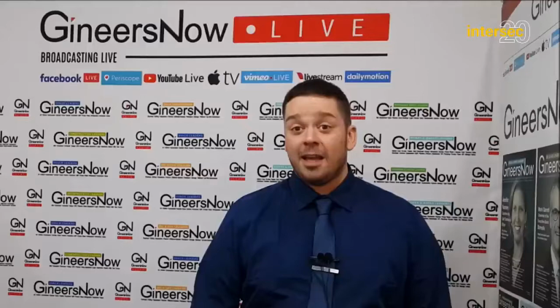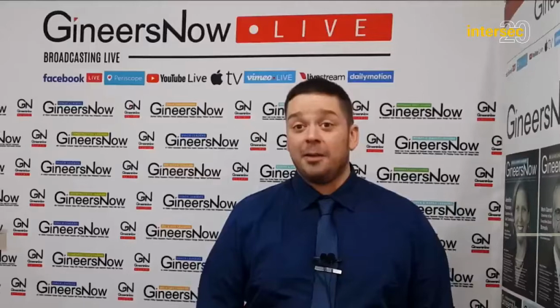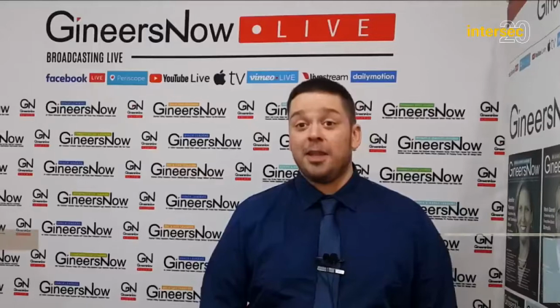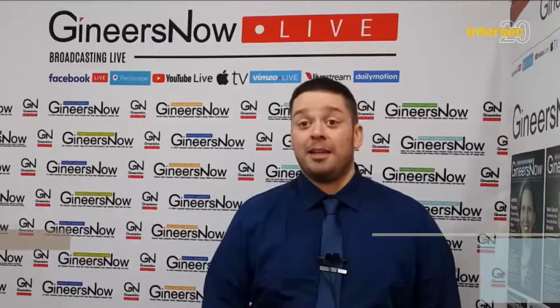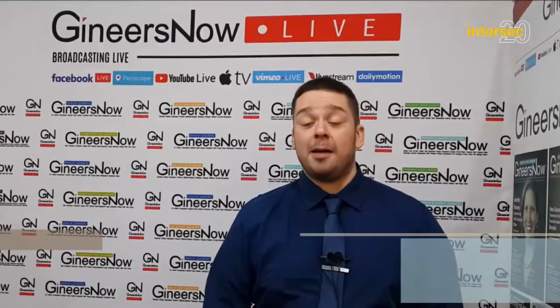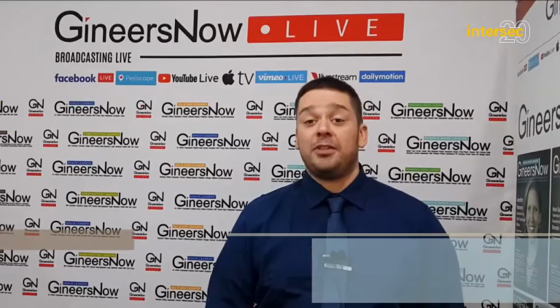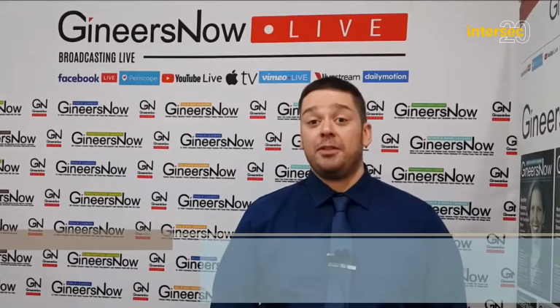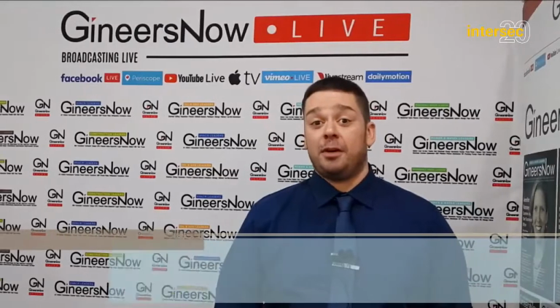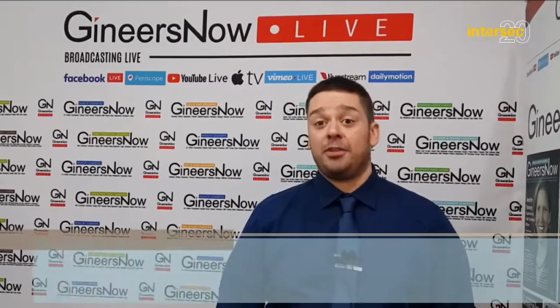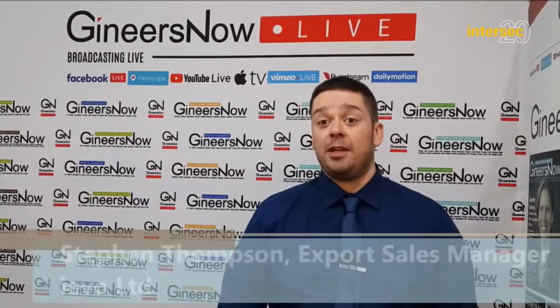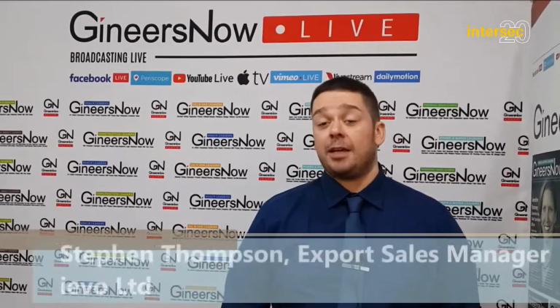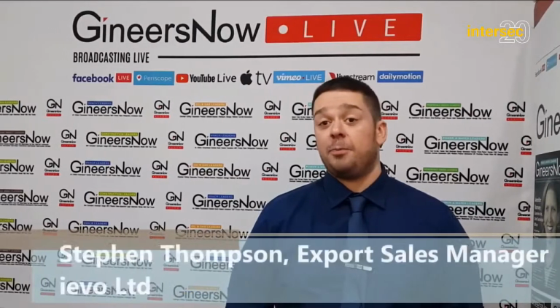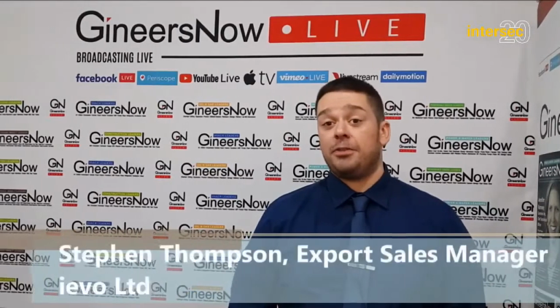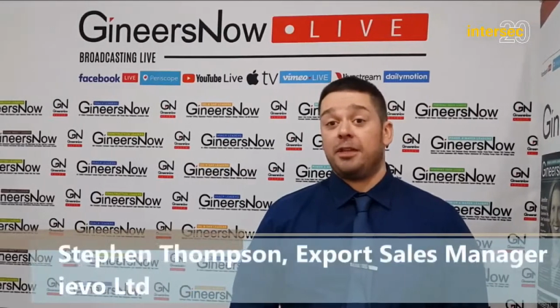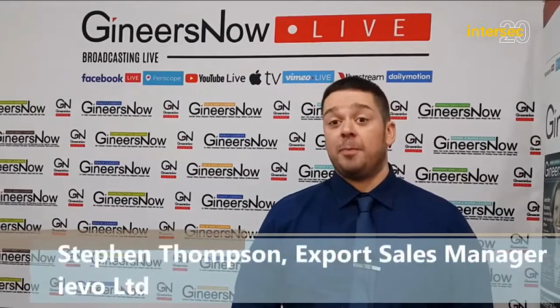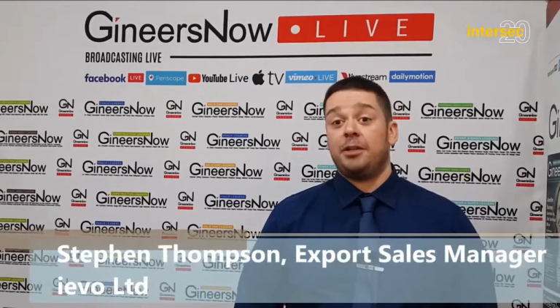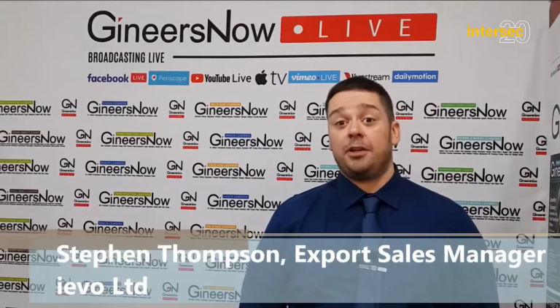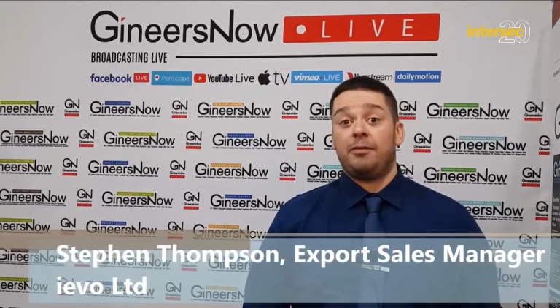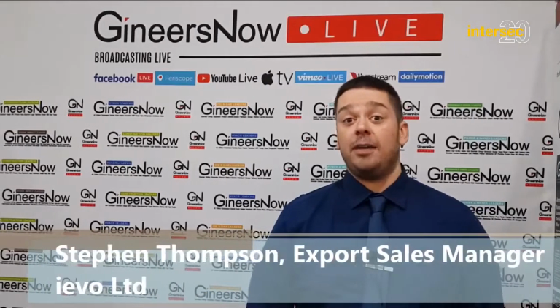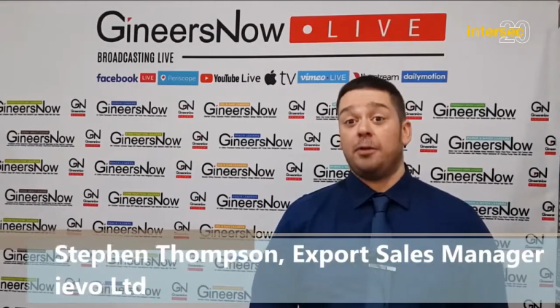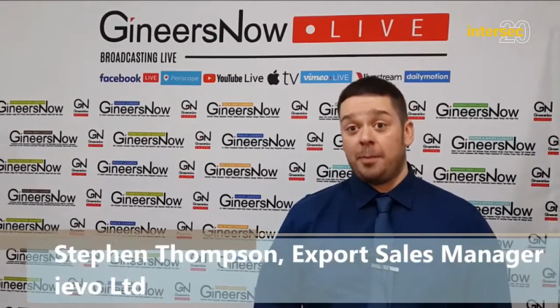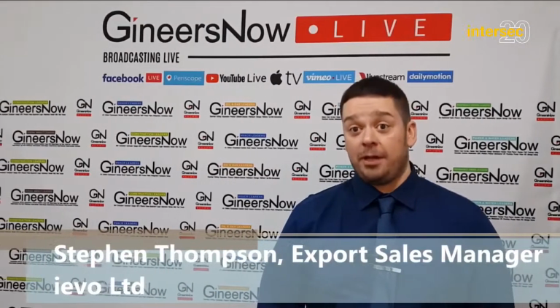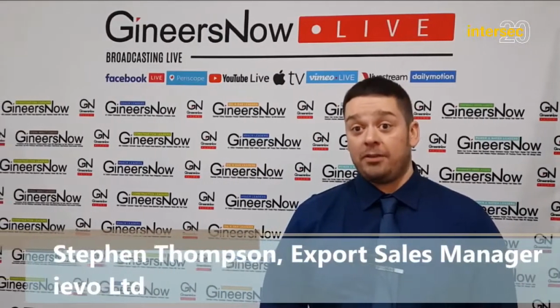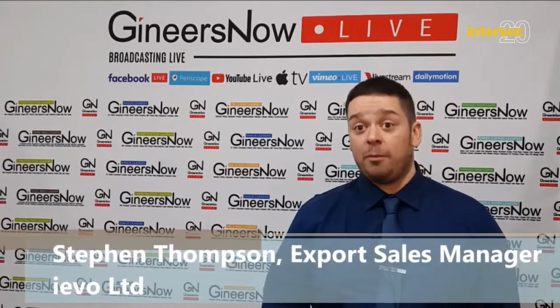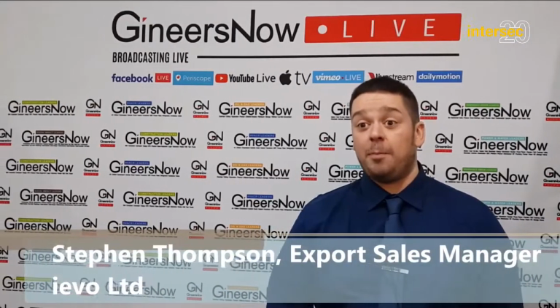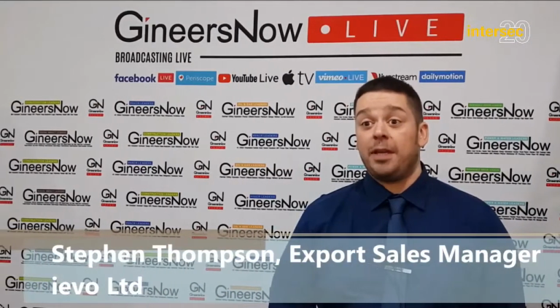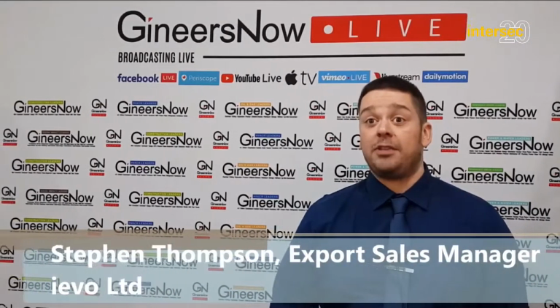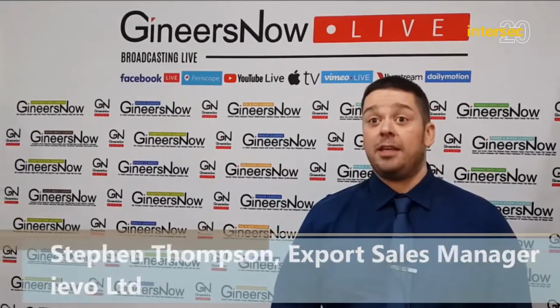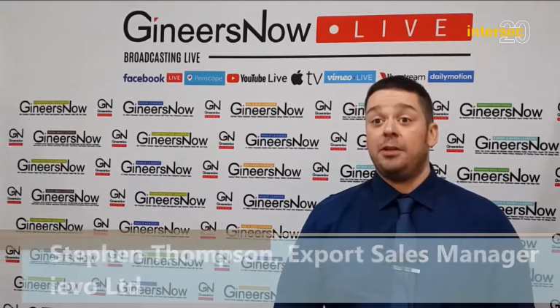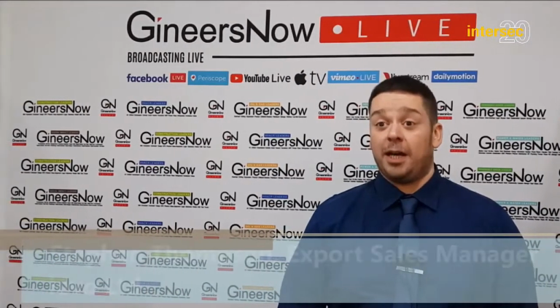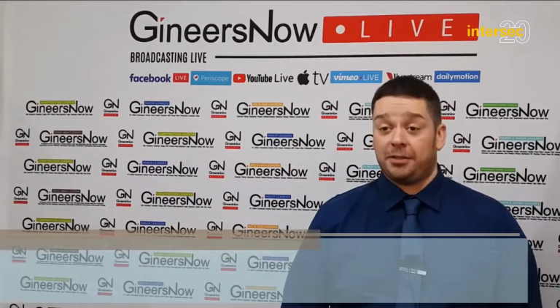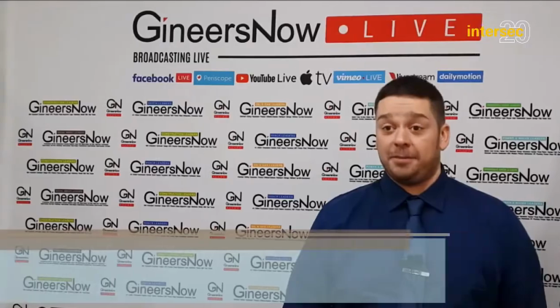Hello there, I'm Stephen Thompson, Export Sales Manager of IEVO Limited, and we are based in Newcastle.